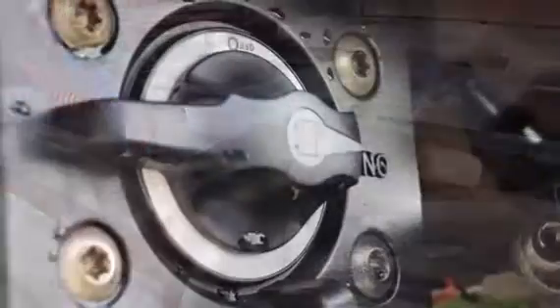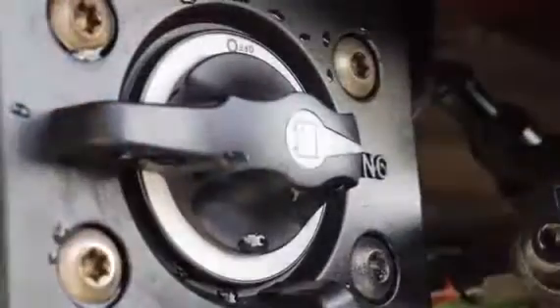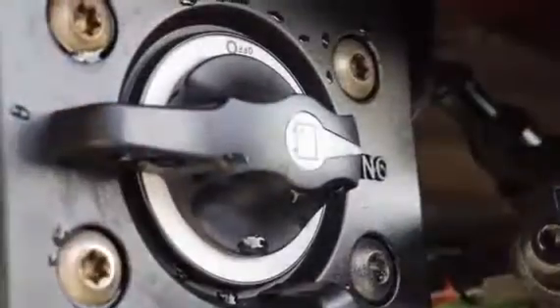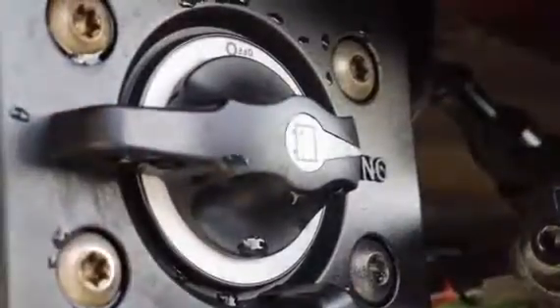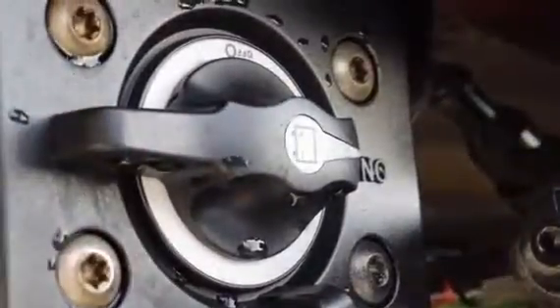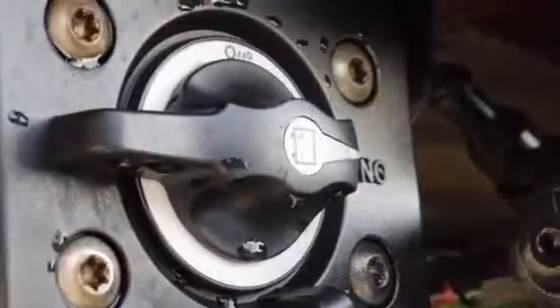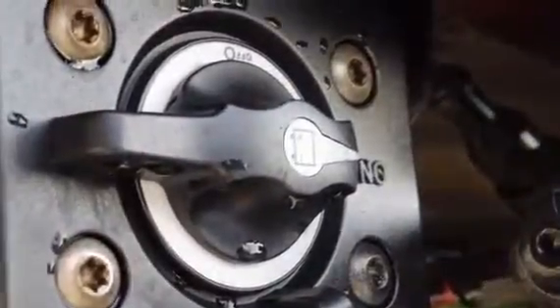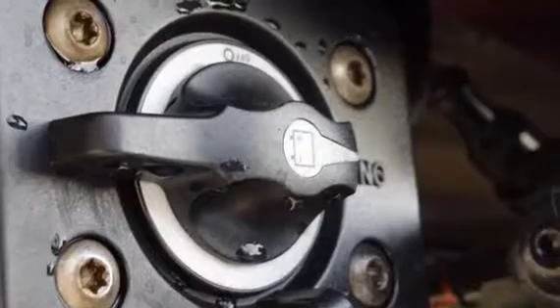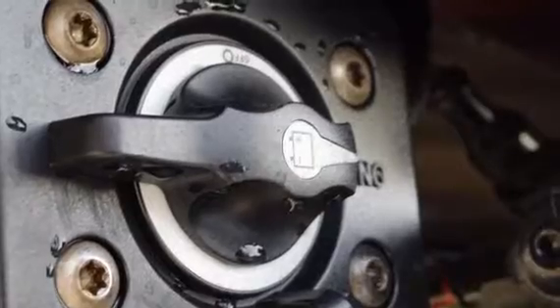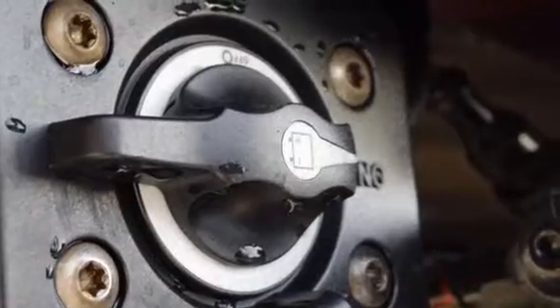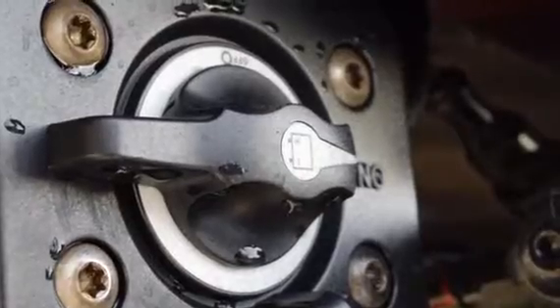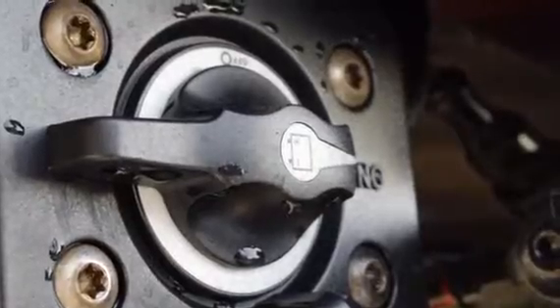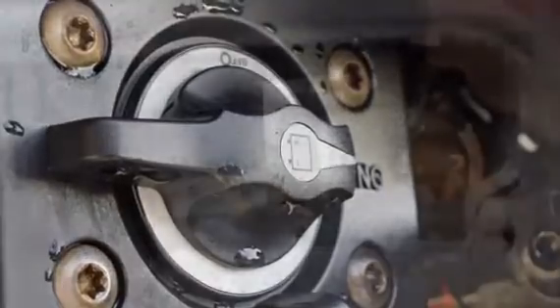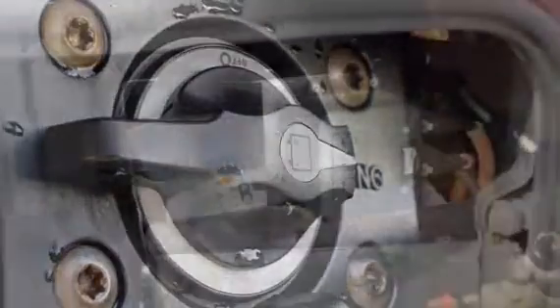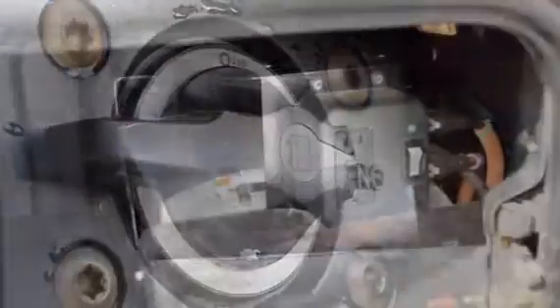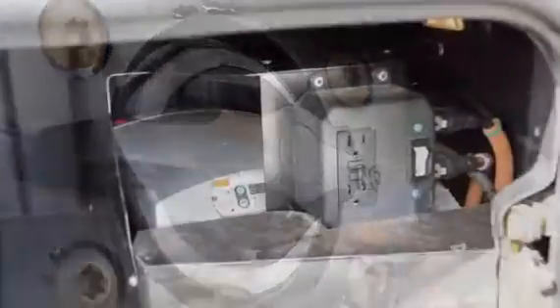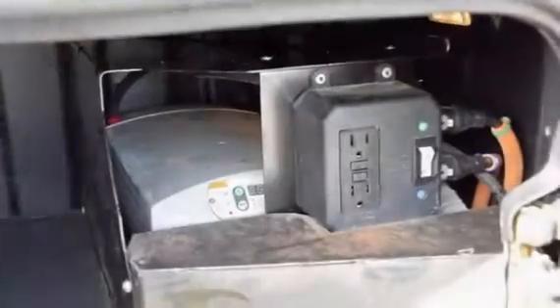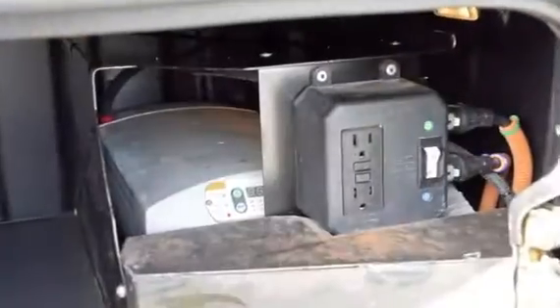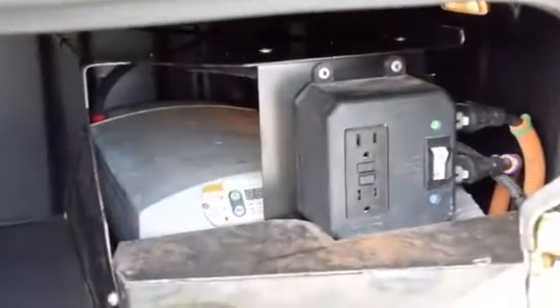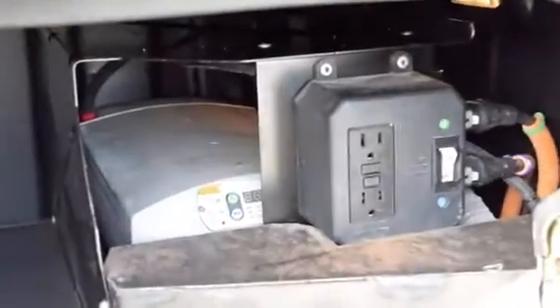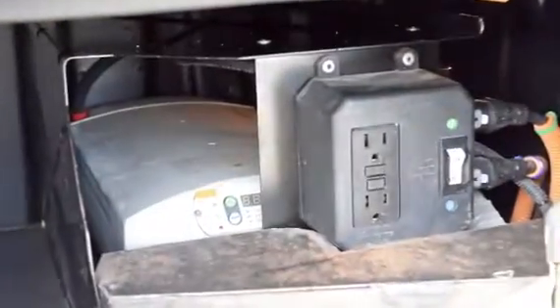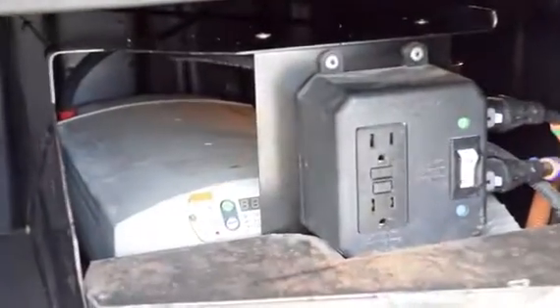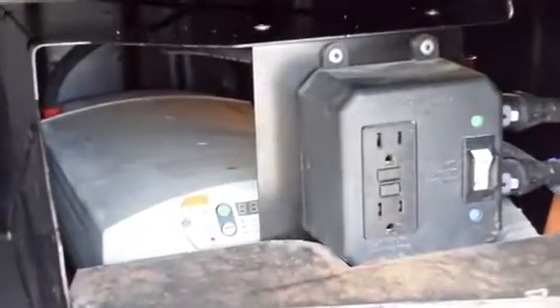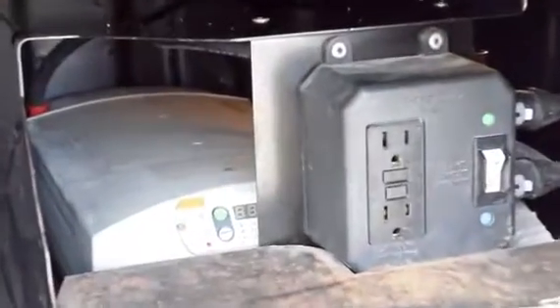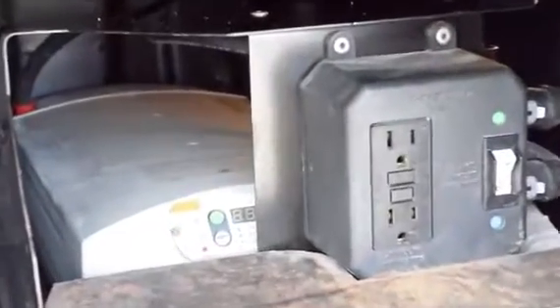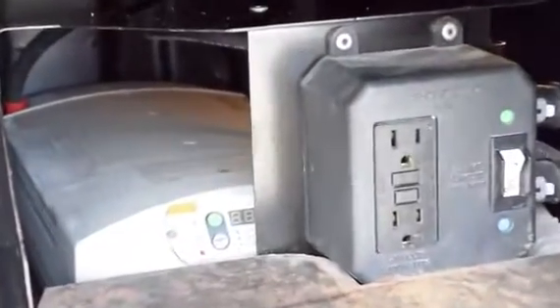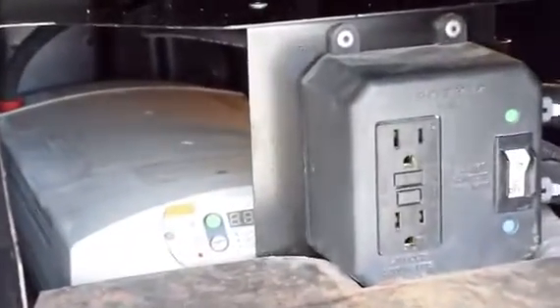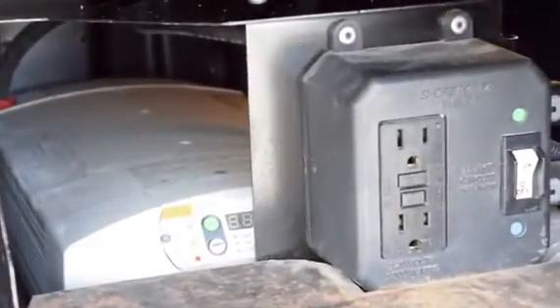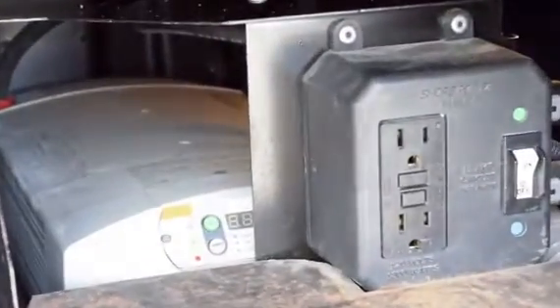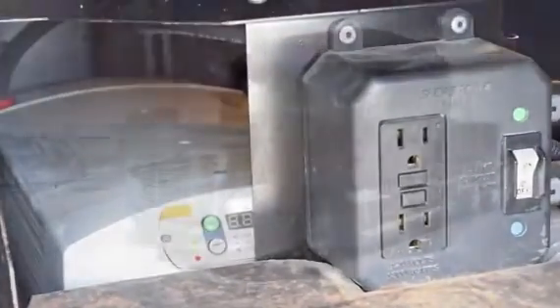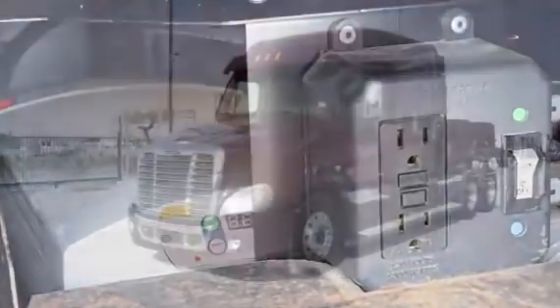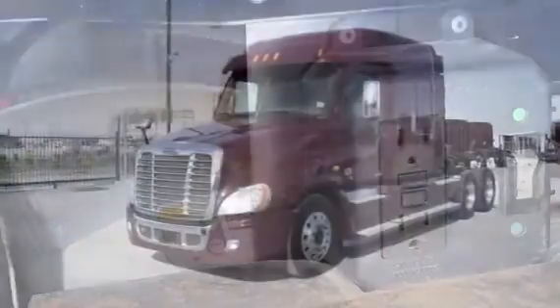These also have the ParkSmart HVAC system, a battery-powered system that saves fuel while cooling or heating the sleeper bunk.